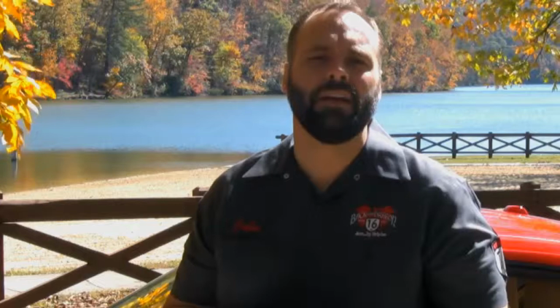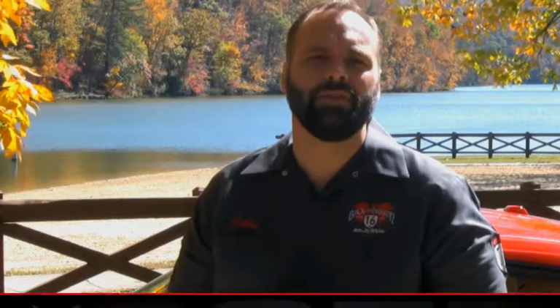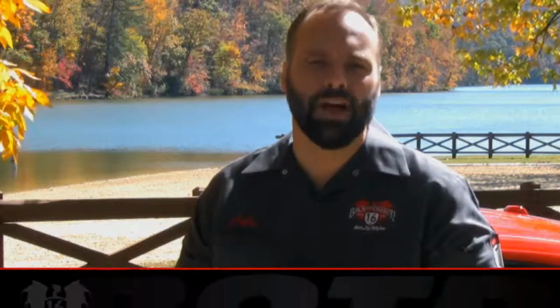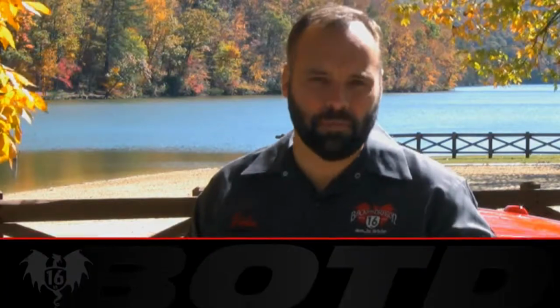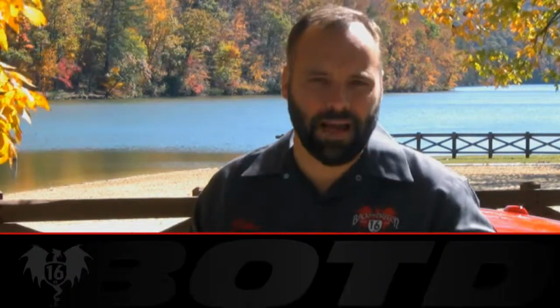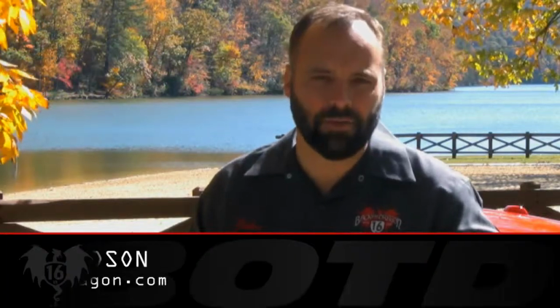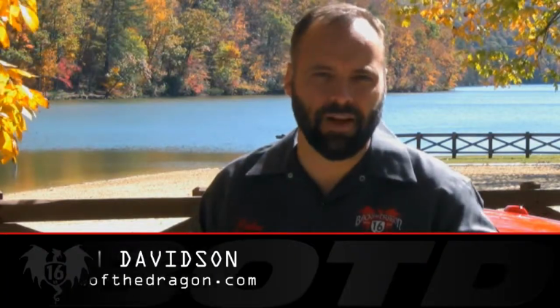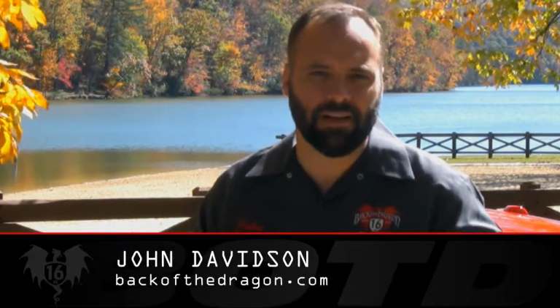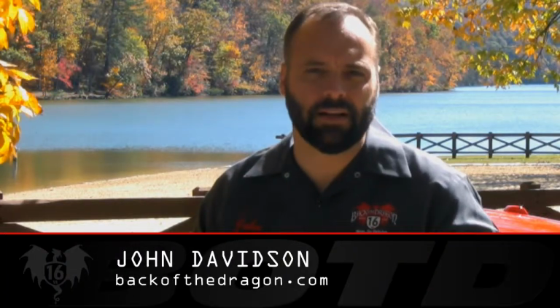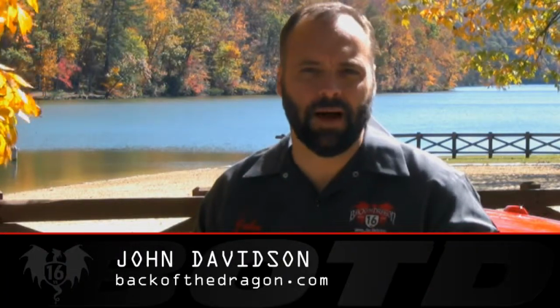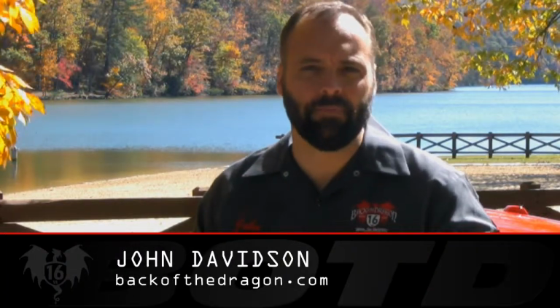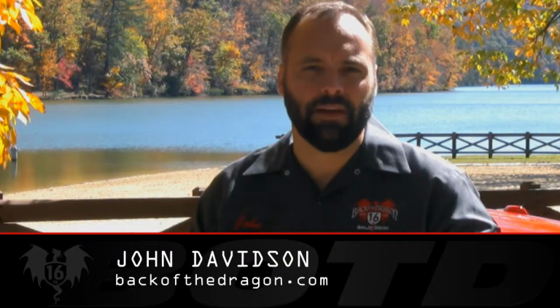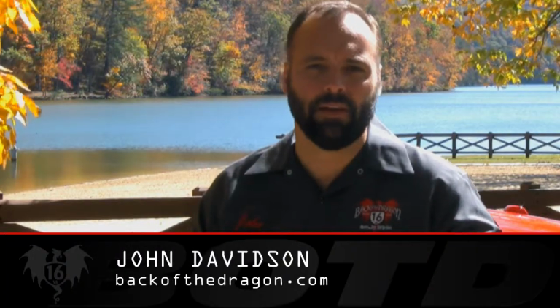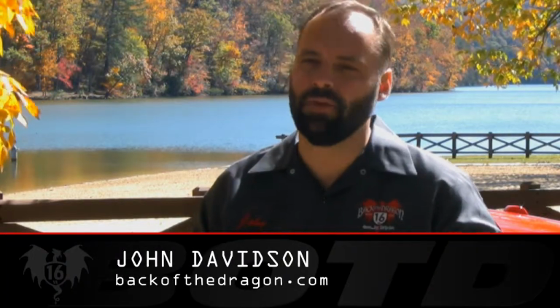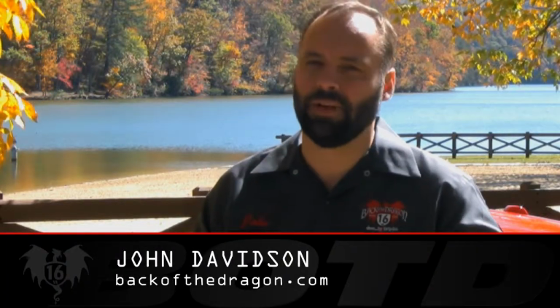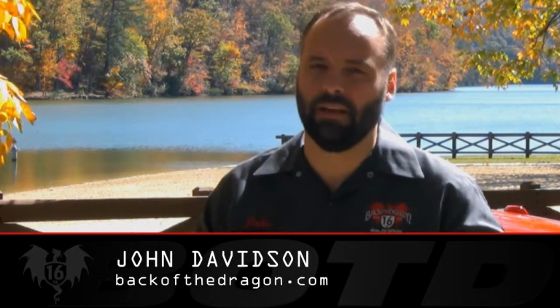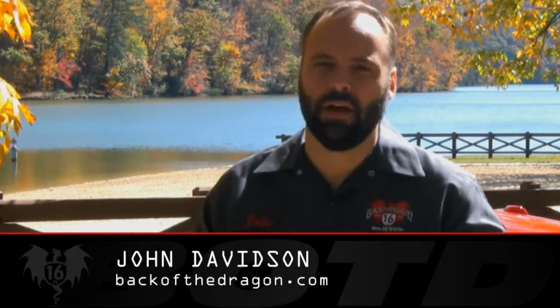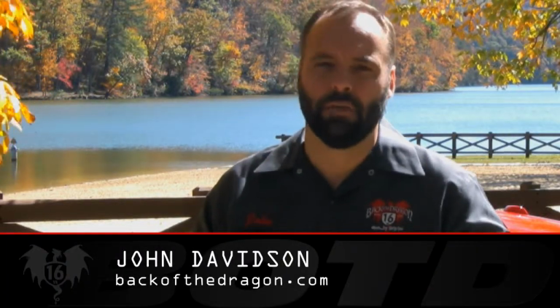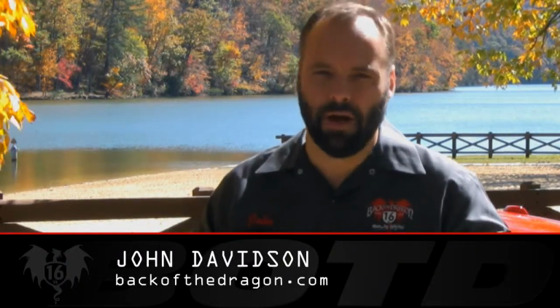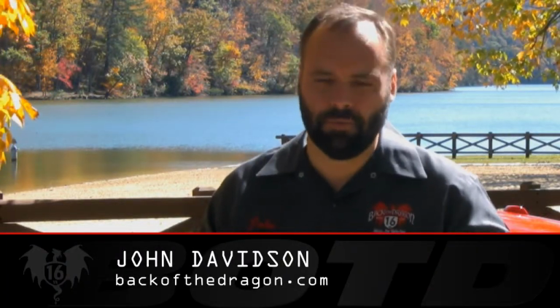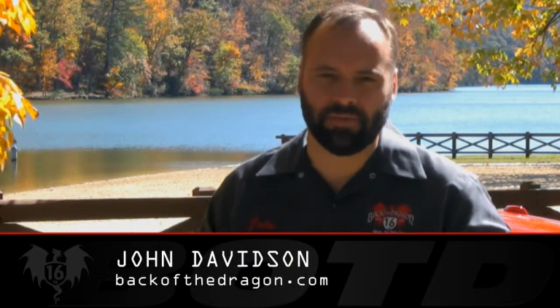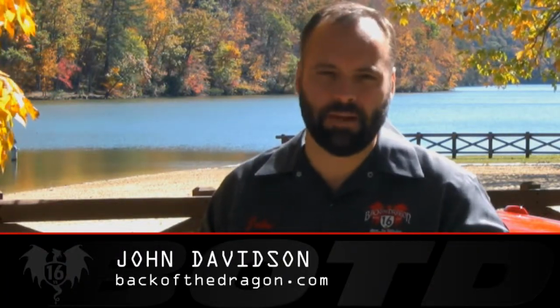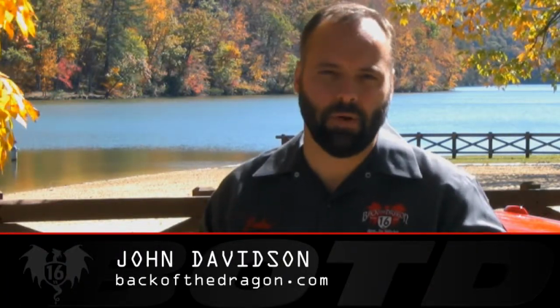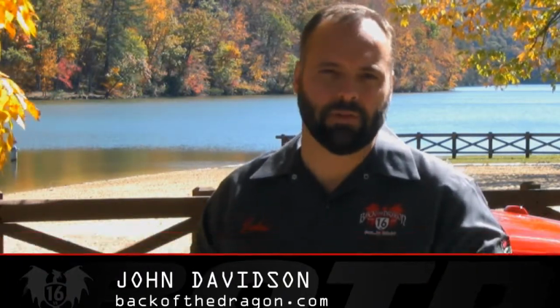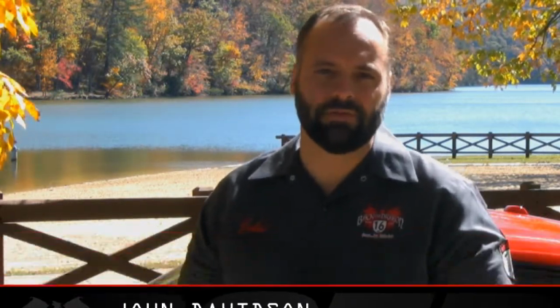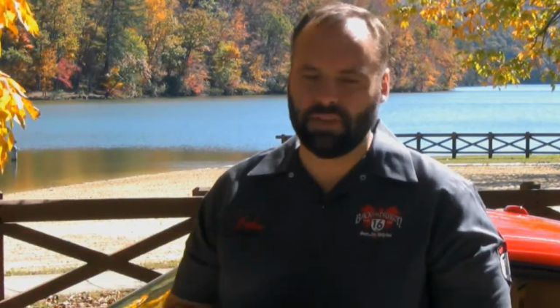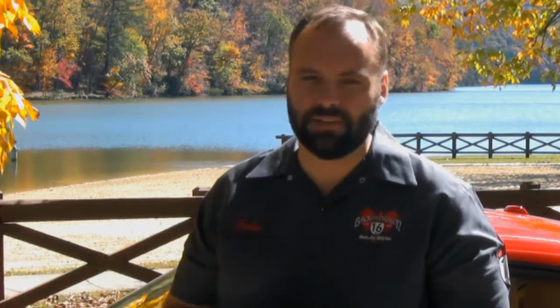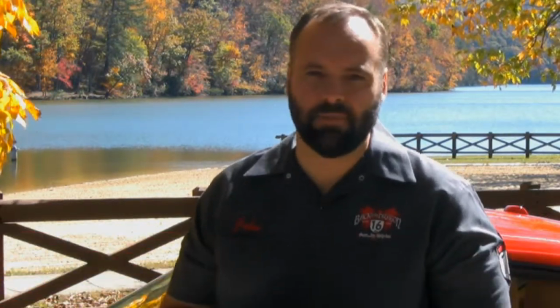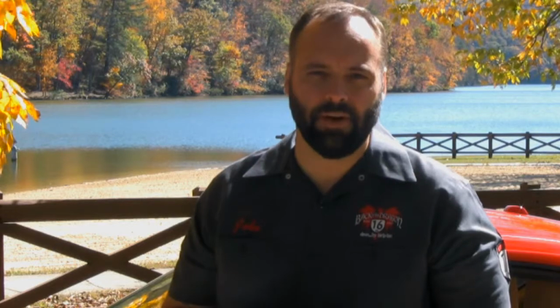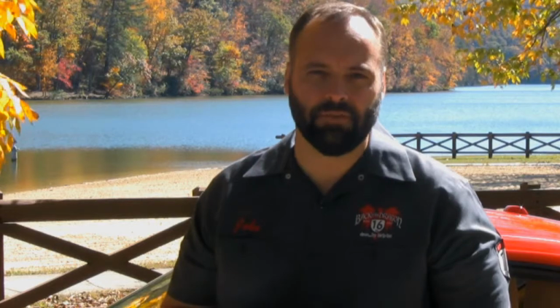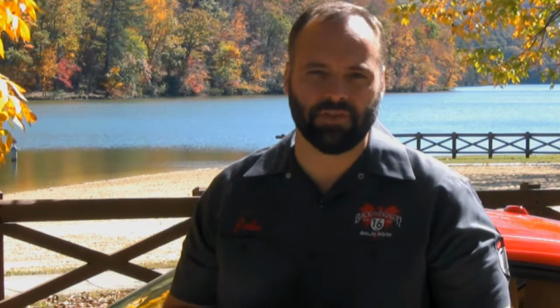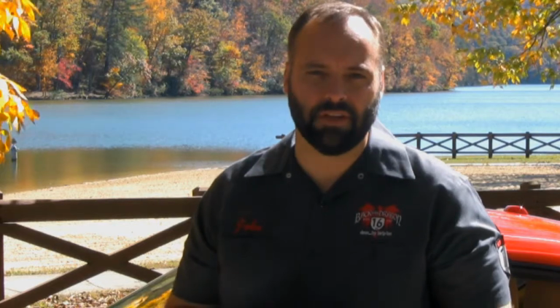John from BackoftheDragon.com, here with you again from Hungry Mother State Park, just outside of Marion, Virginia.